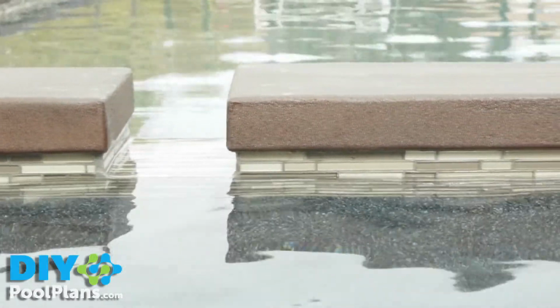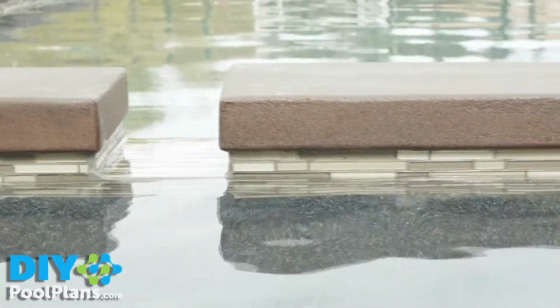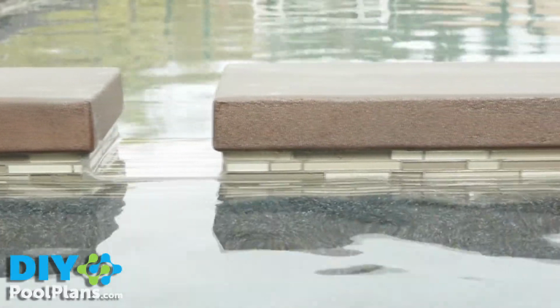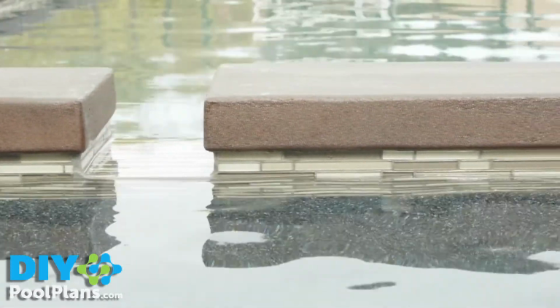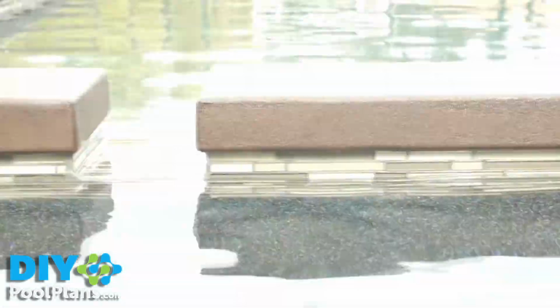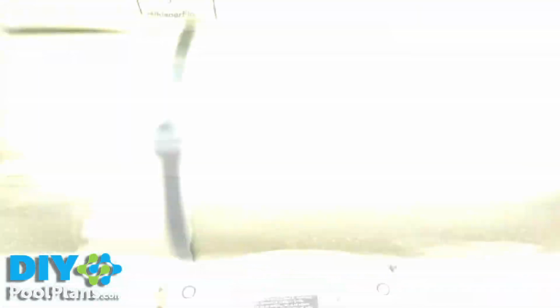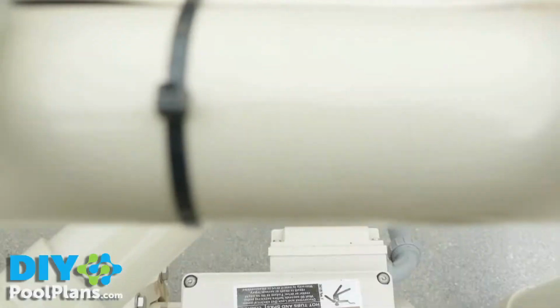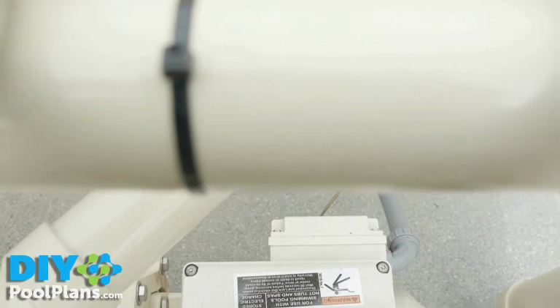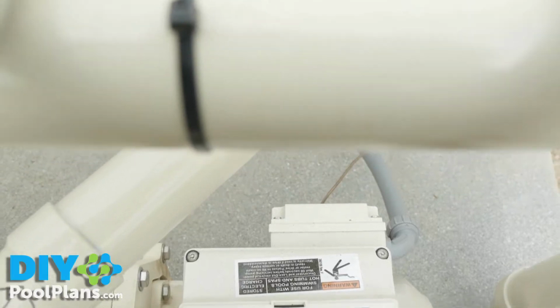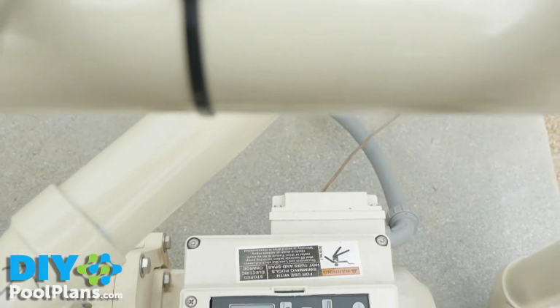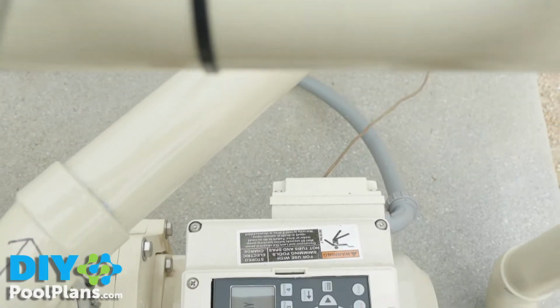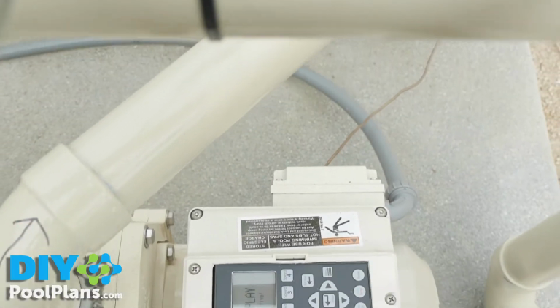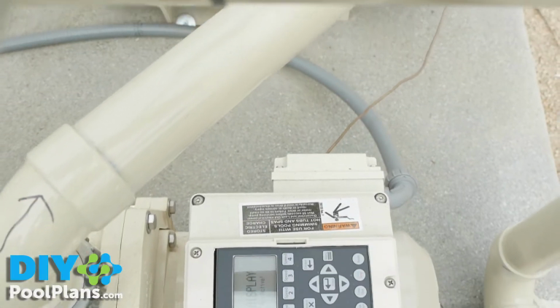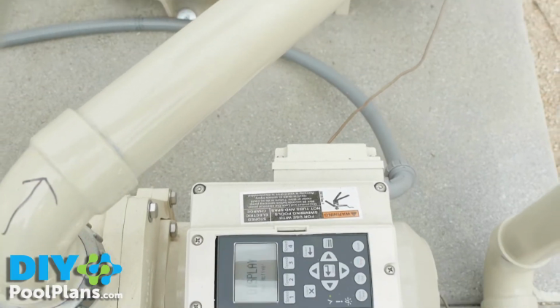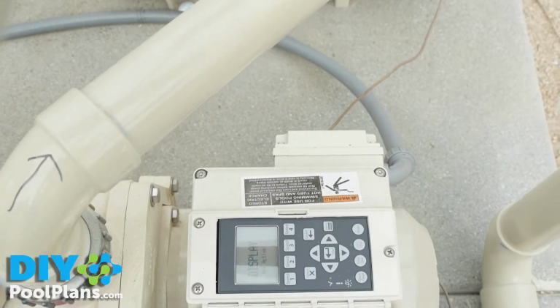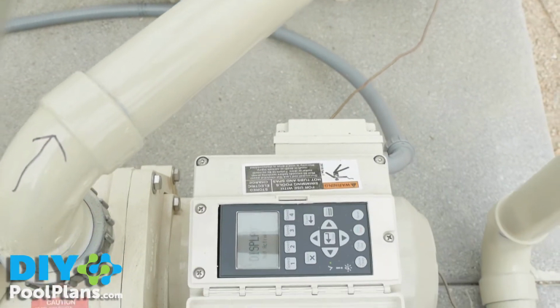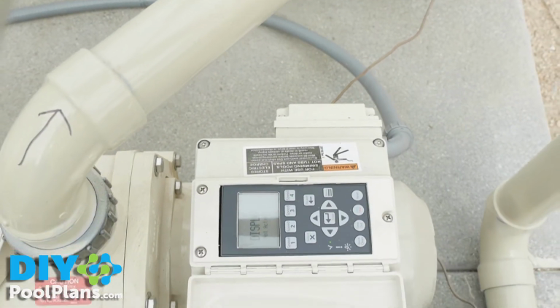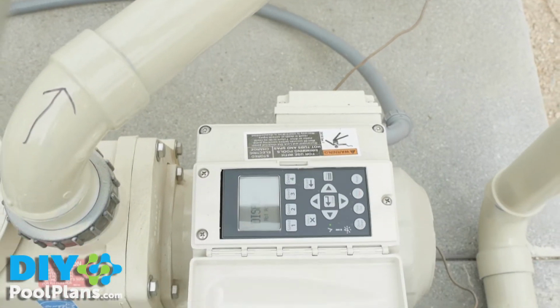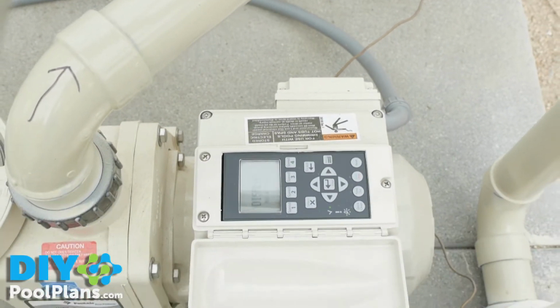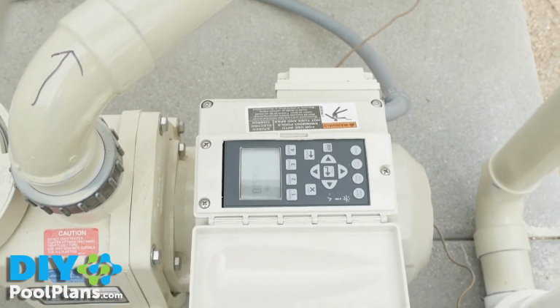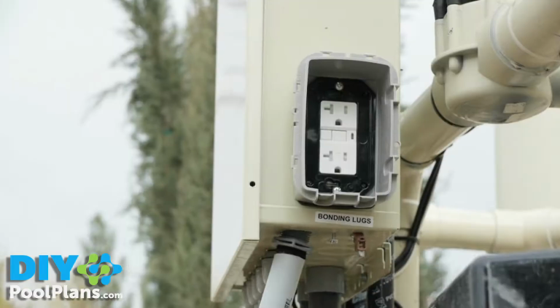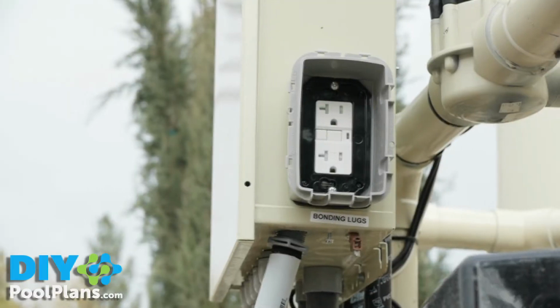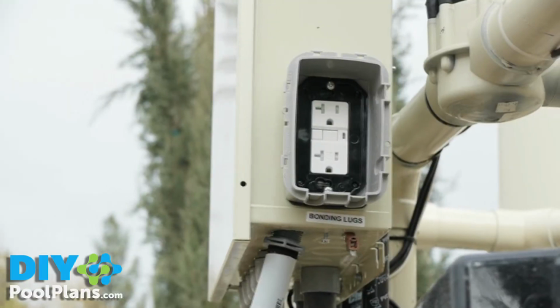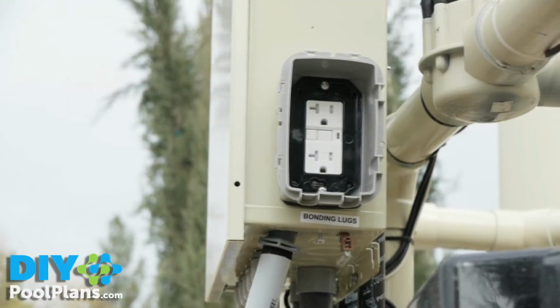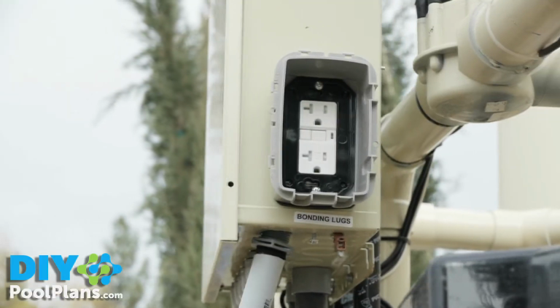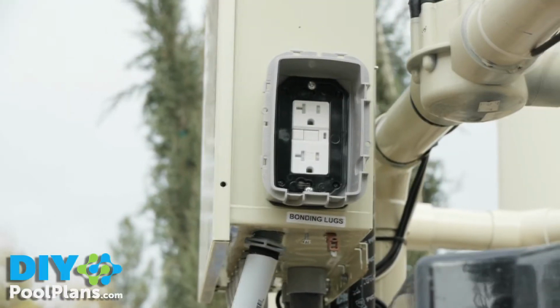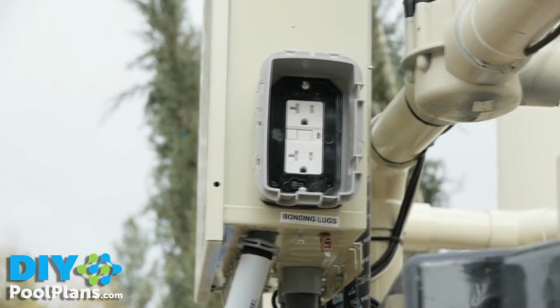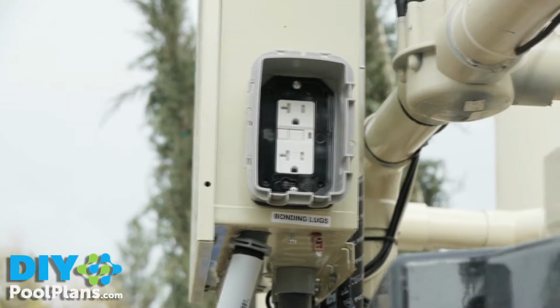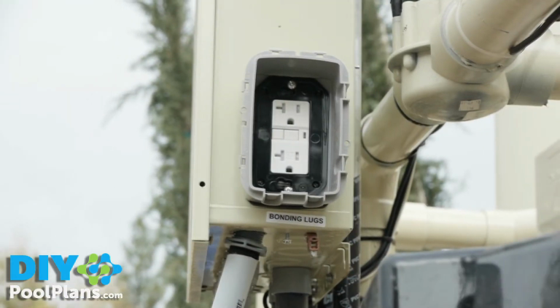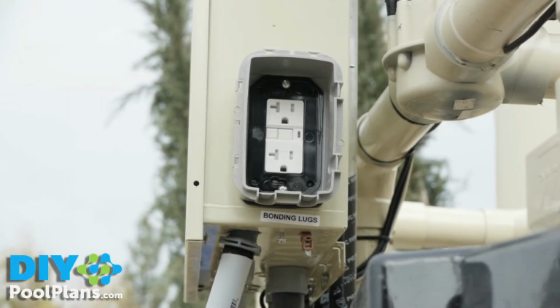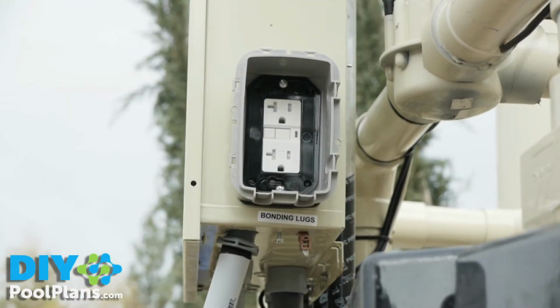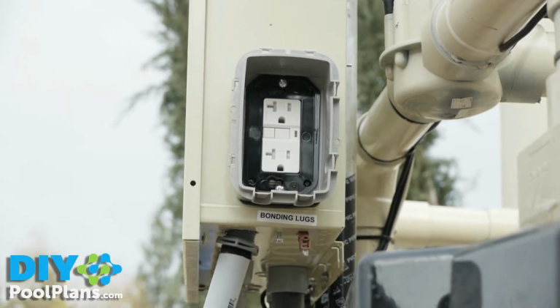At startup, verify that all equipment works and that the lights and GFI work.